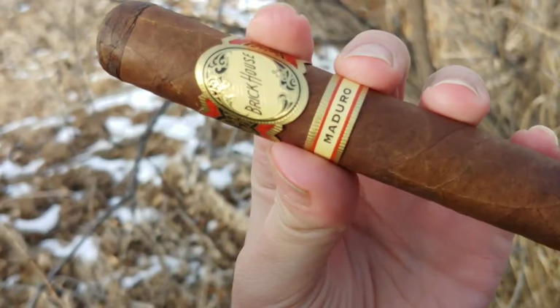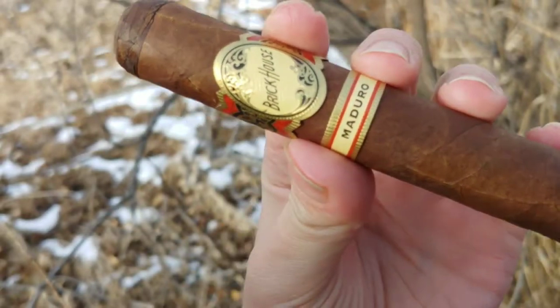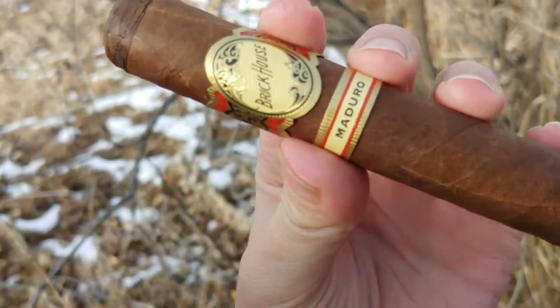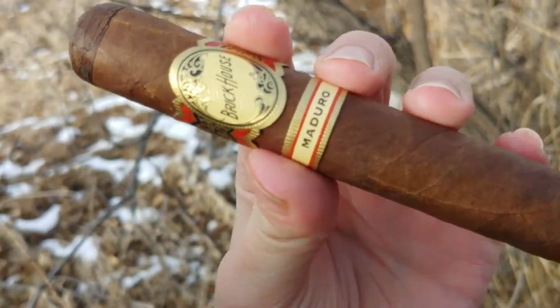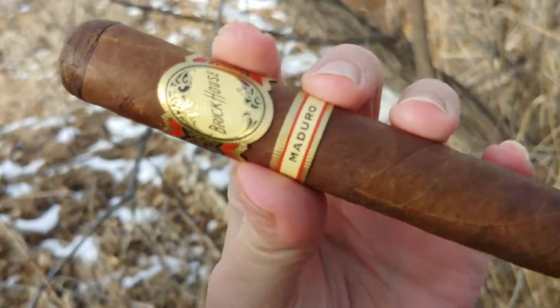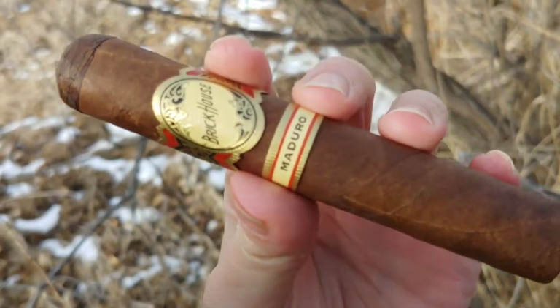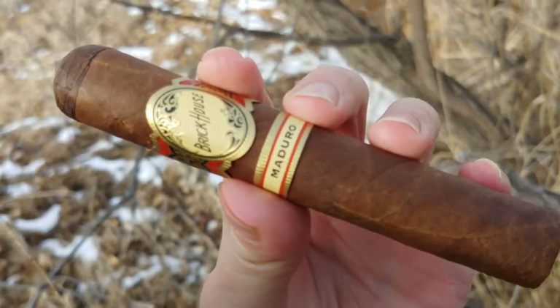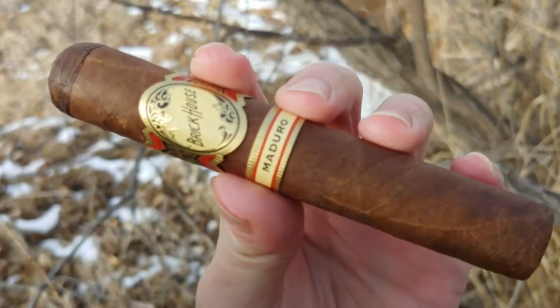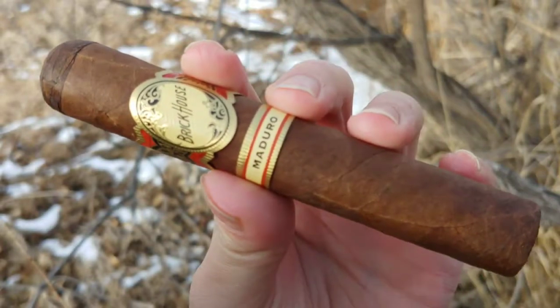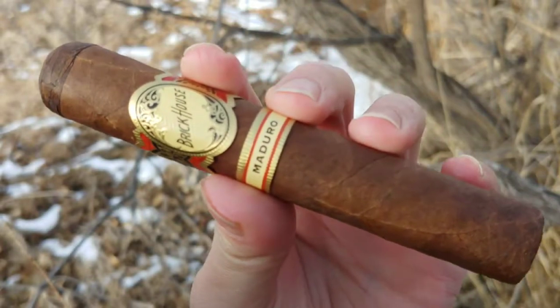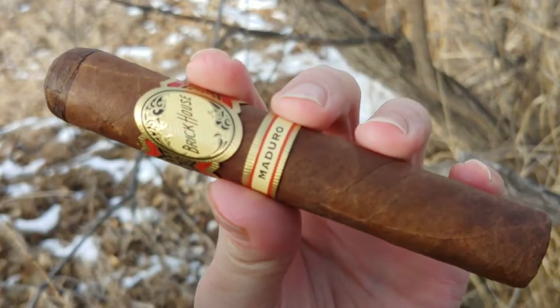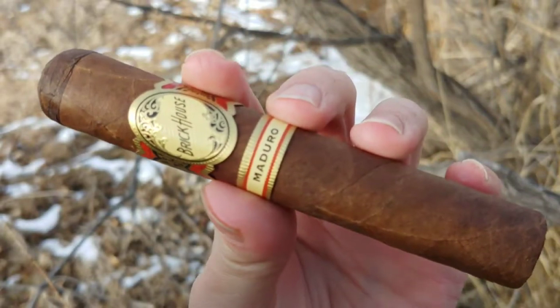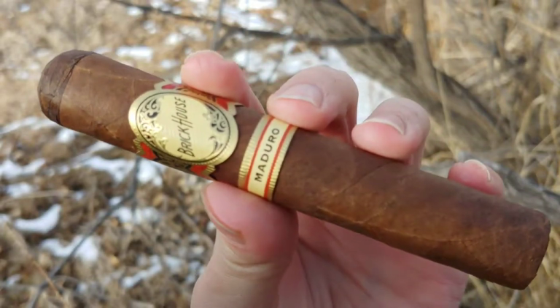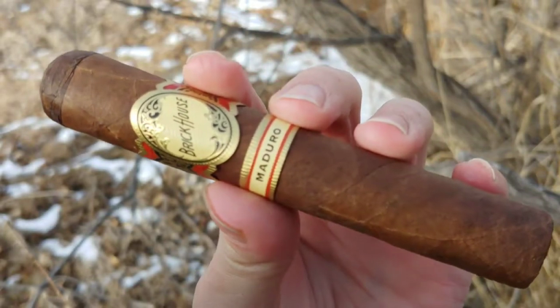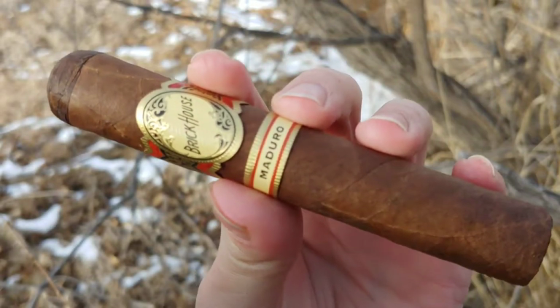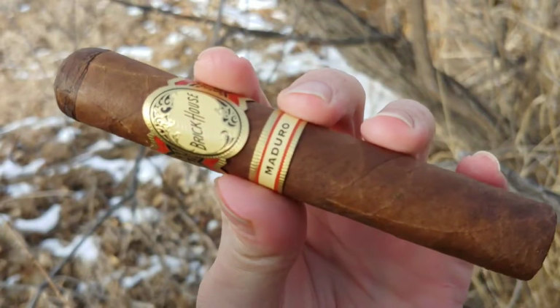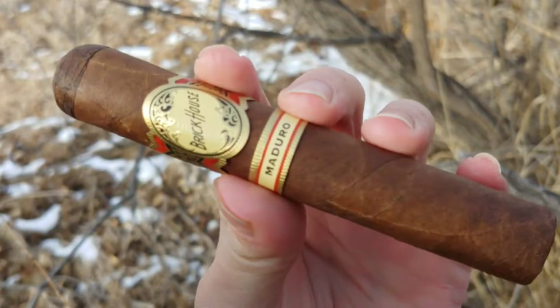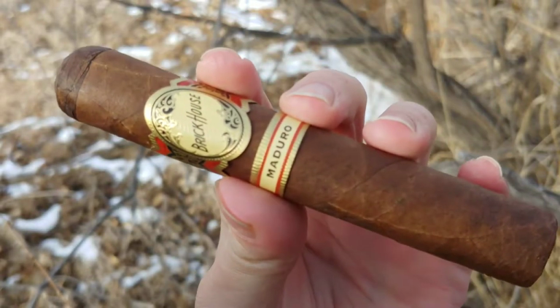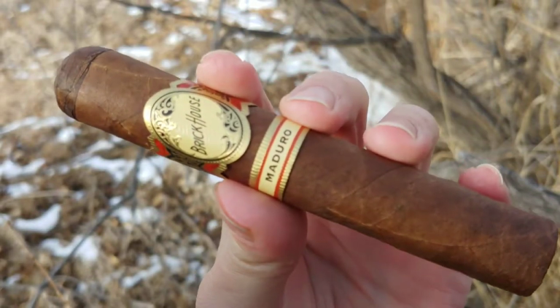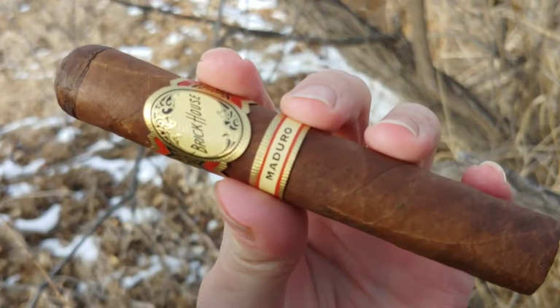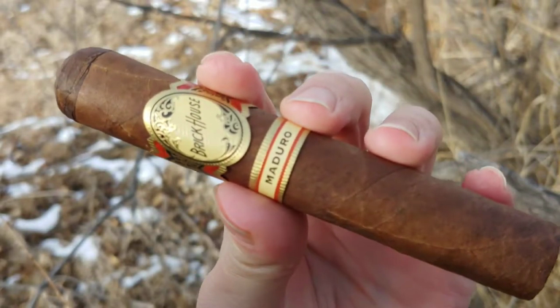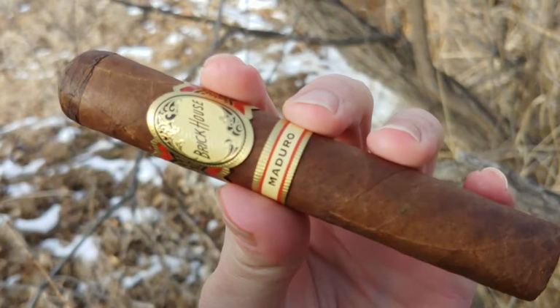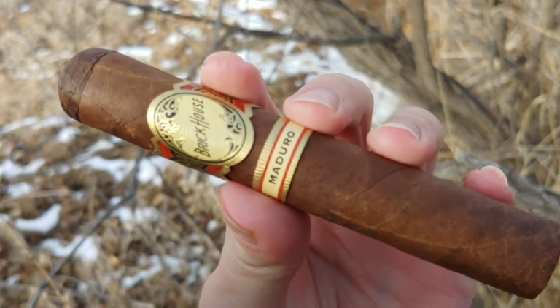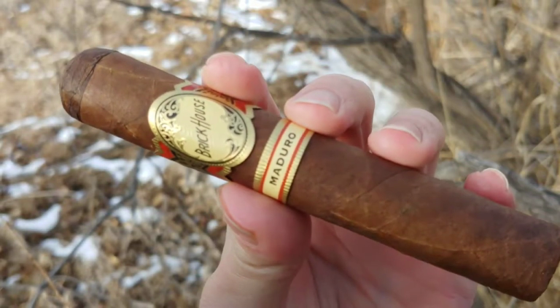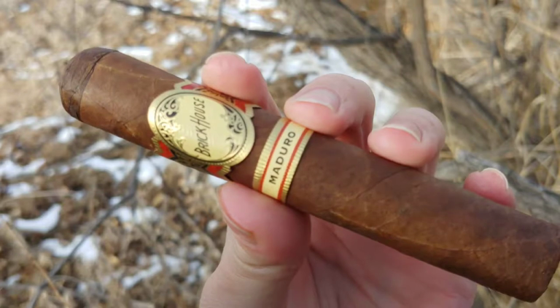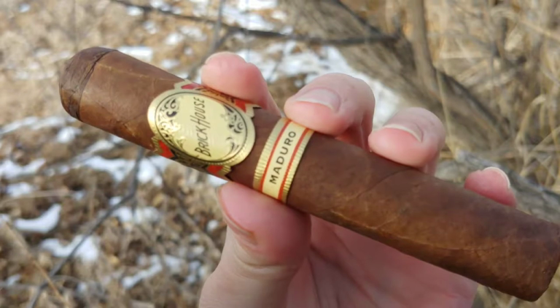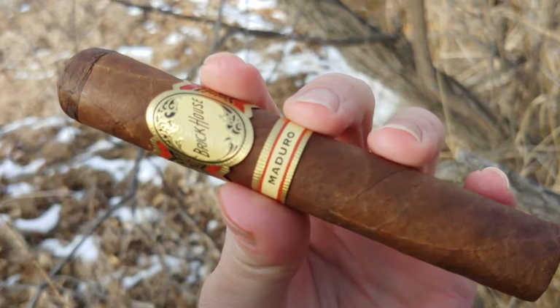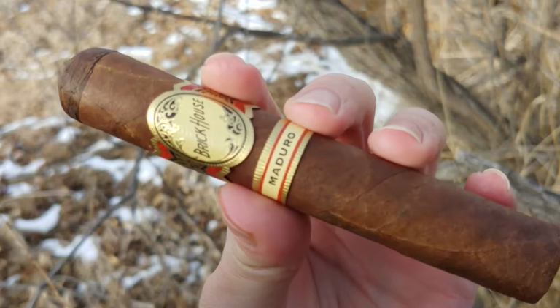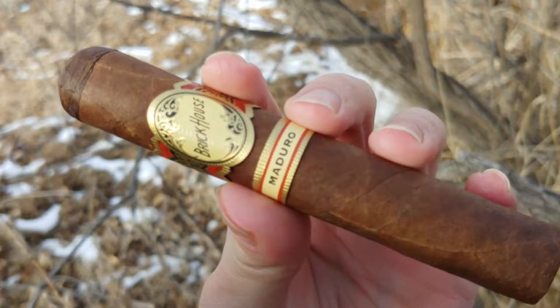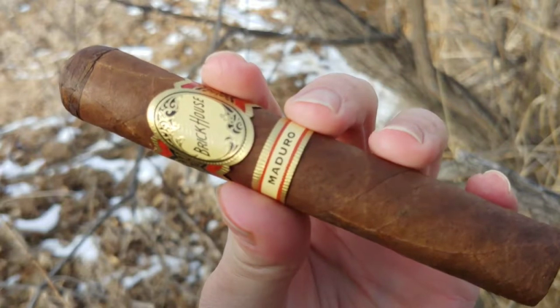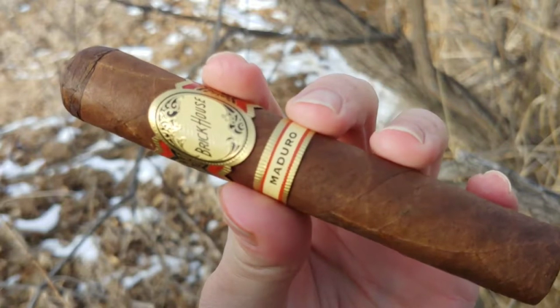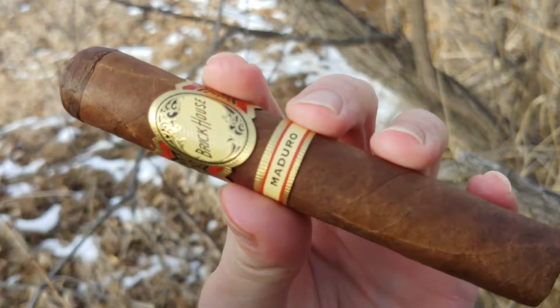Brickhouse Maduro in Robusto. Hey everybody, I'm AprilKate and this is Cigar Vlog.